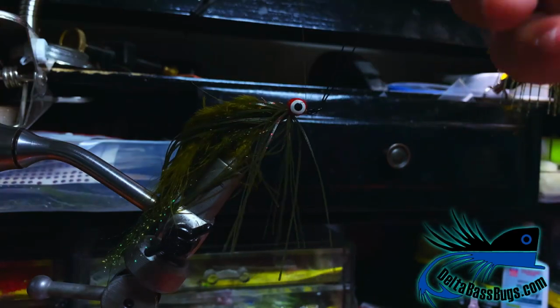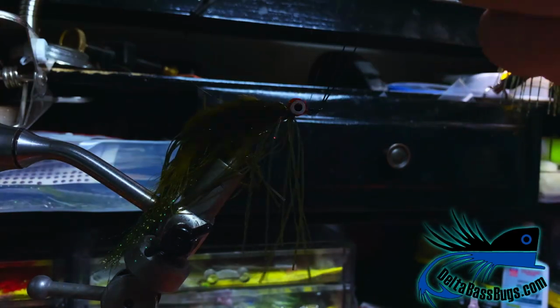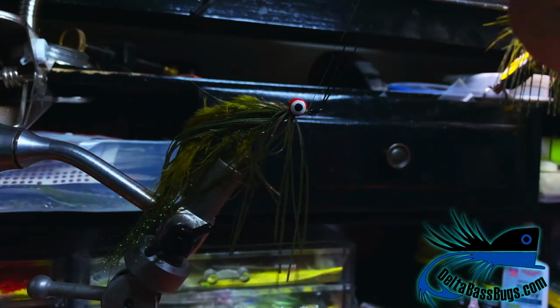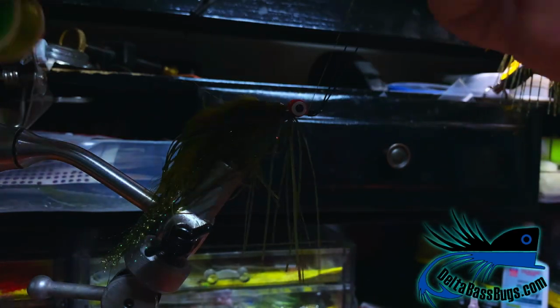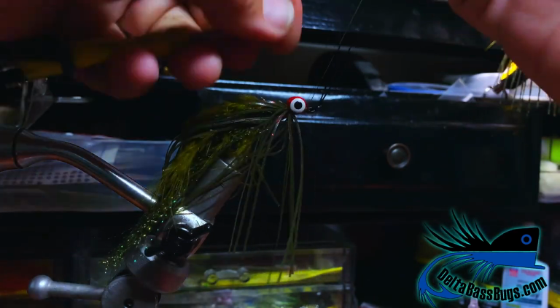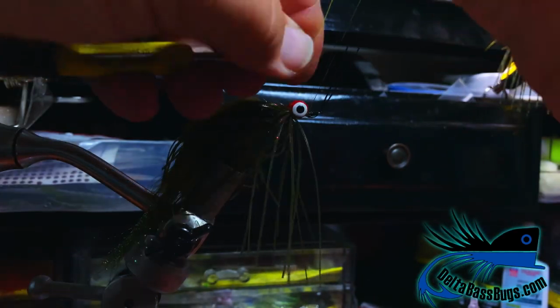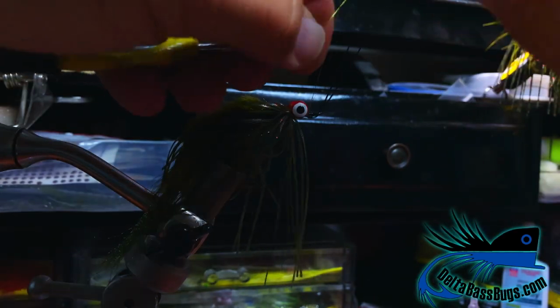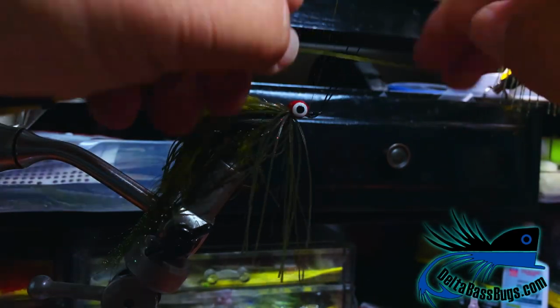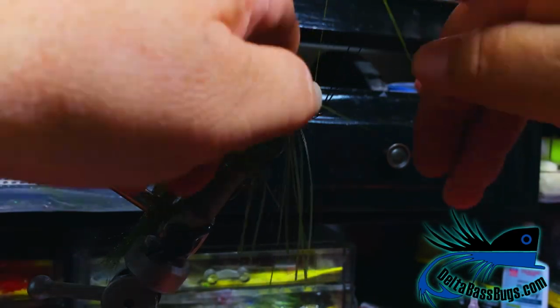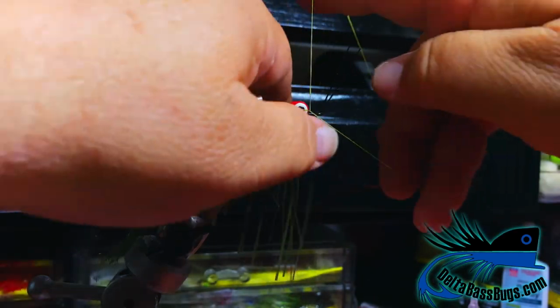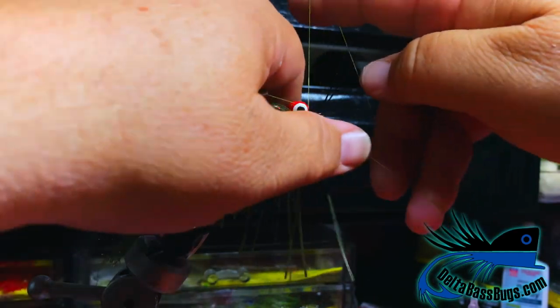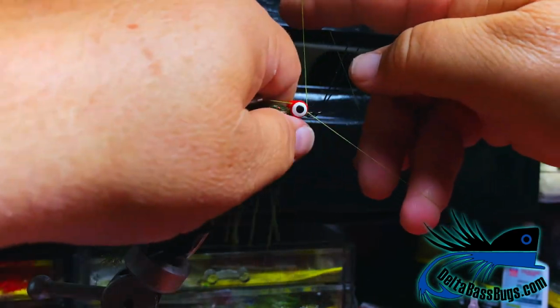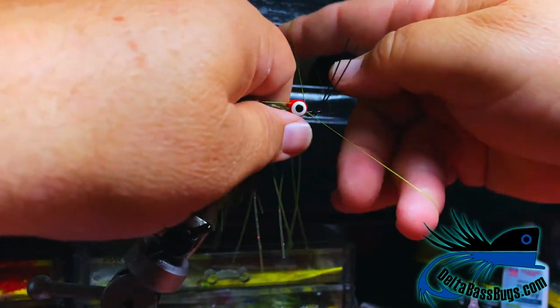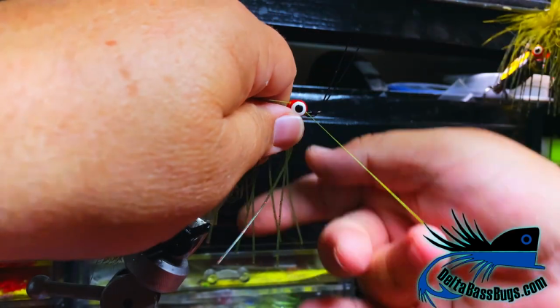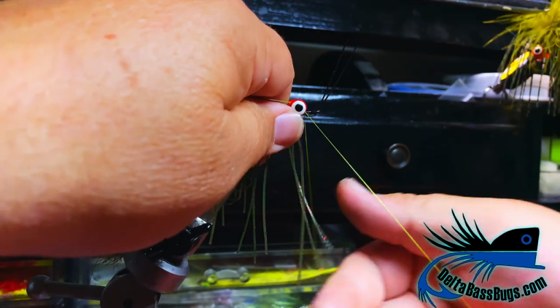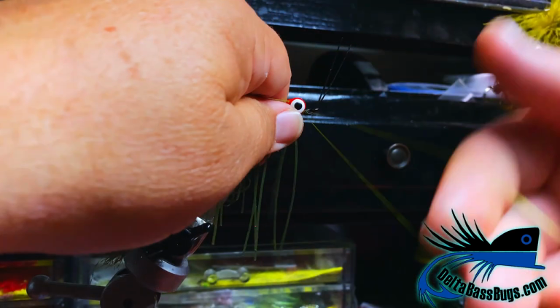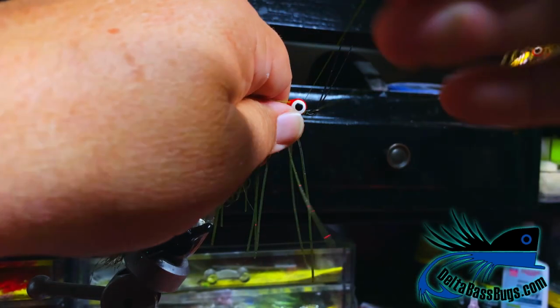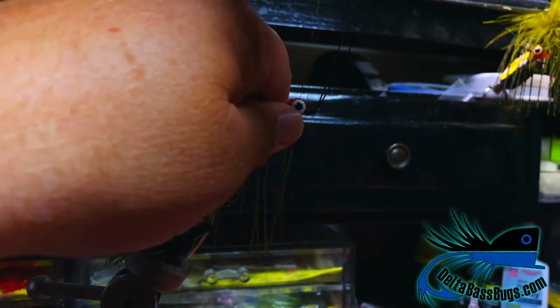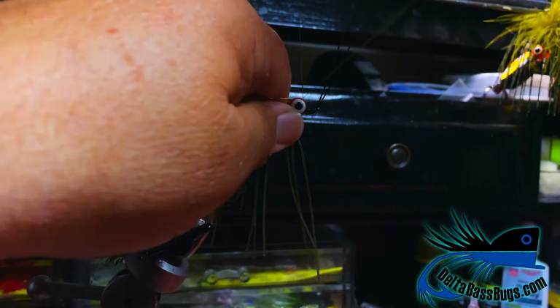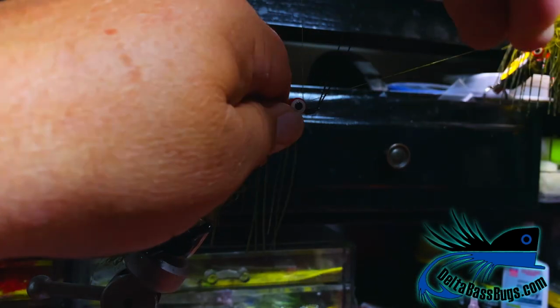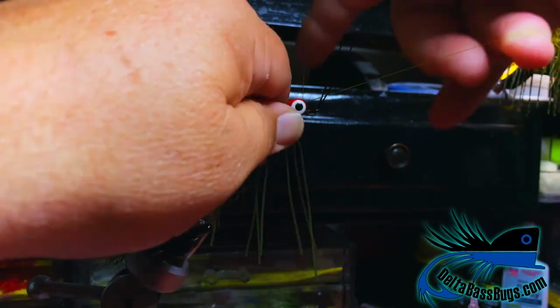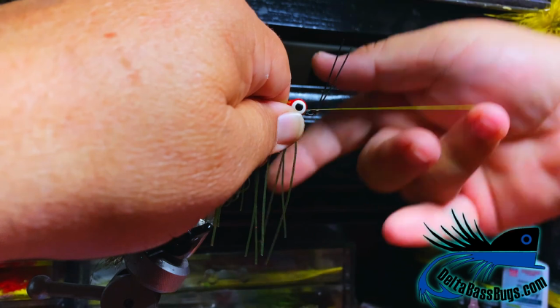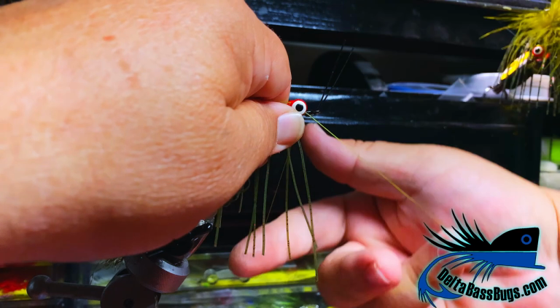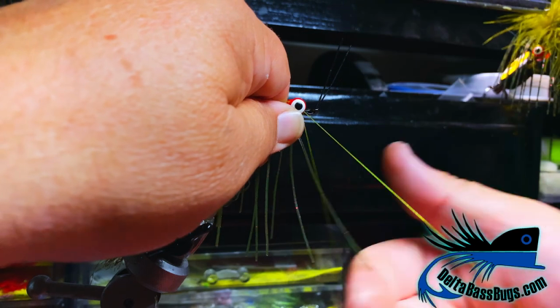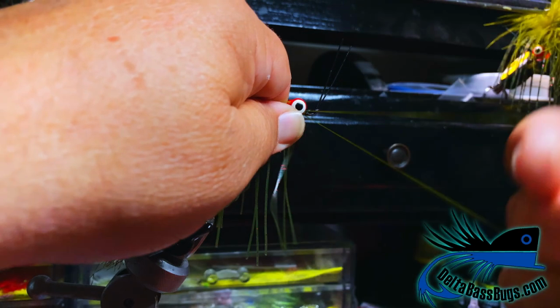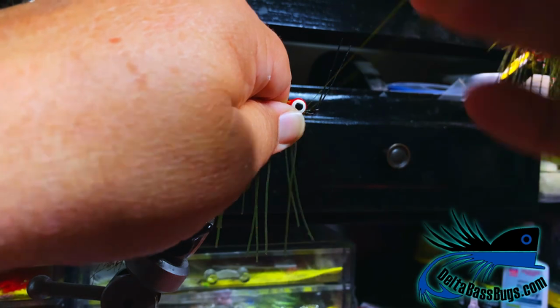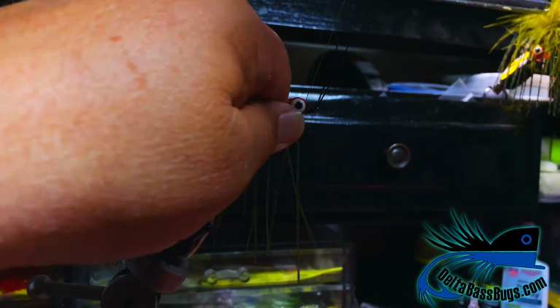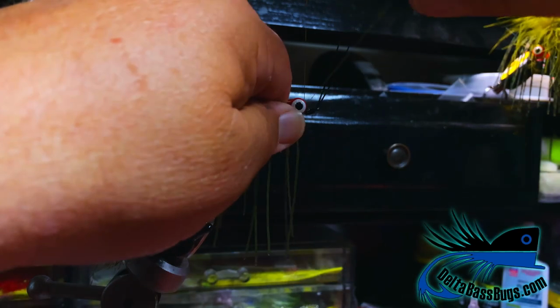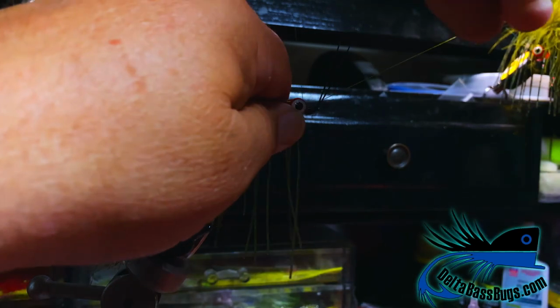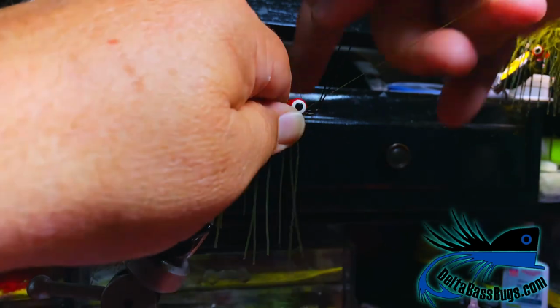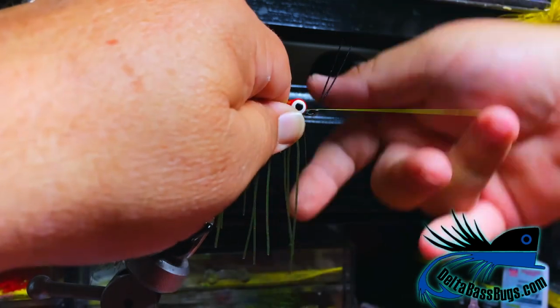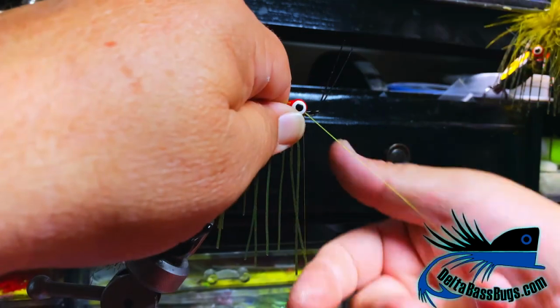We'll come in the front, same thing — a couple of wraps — and then we're going to whip finish. With these big weed guards, a hand whip finish is probably the easiest way to do it.